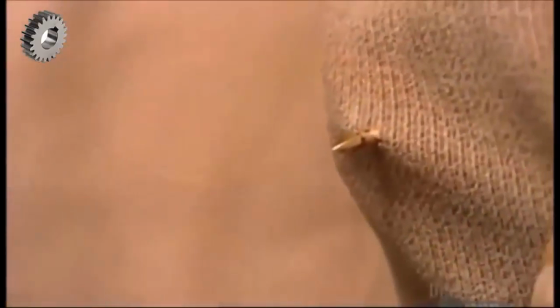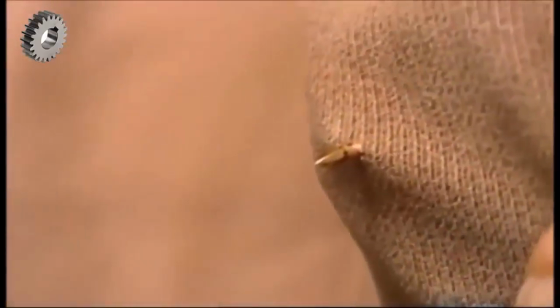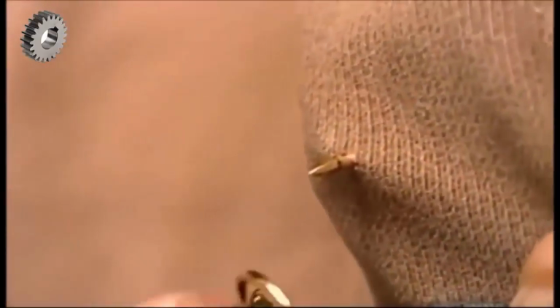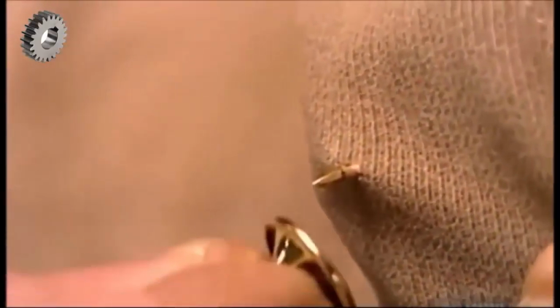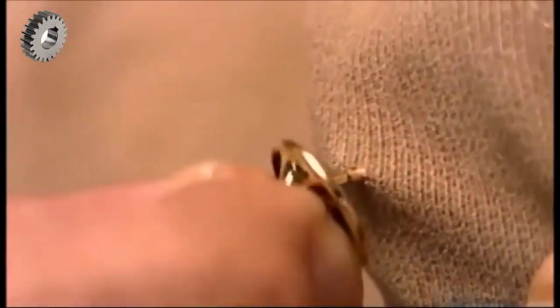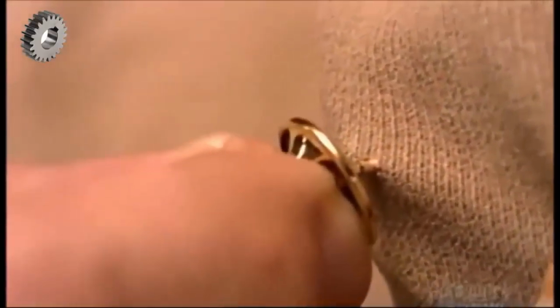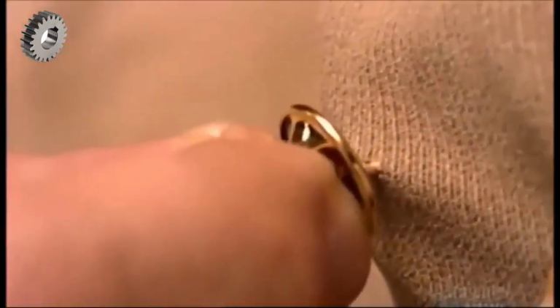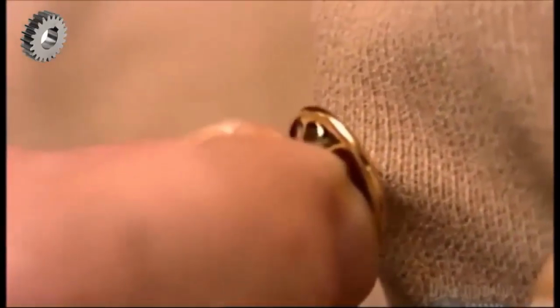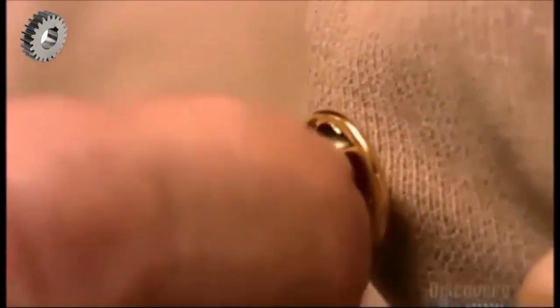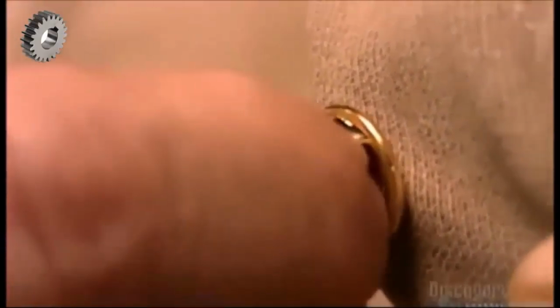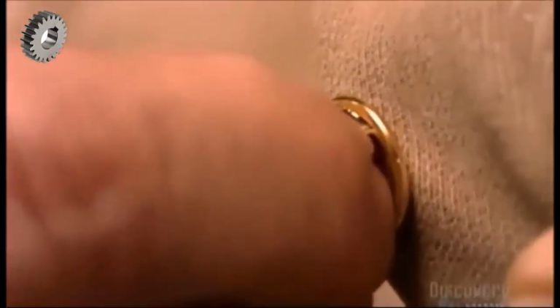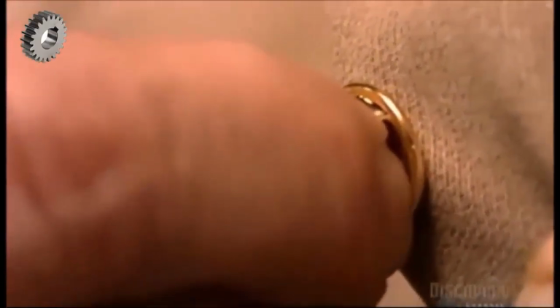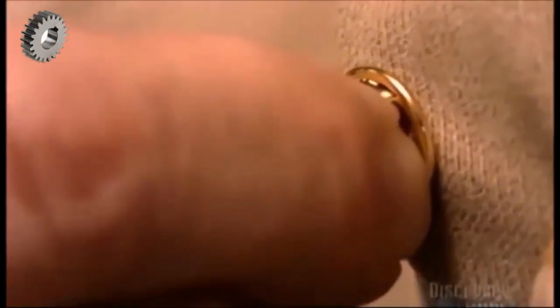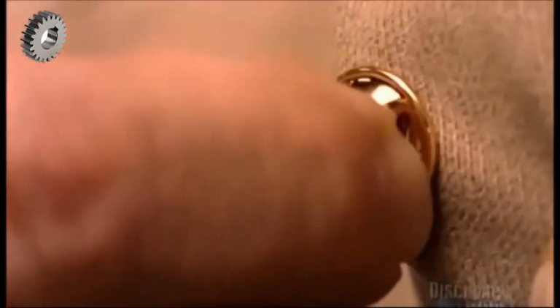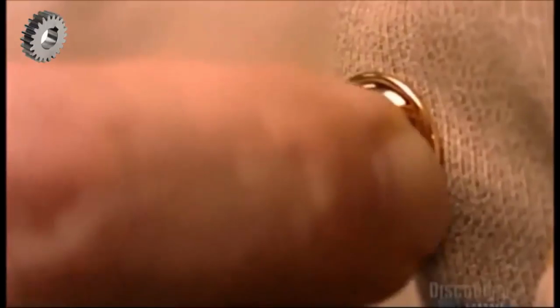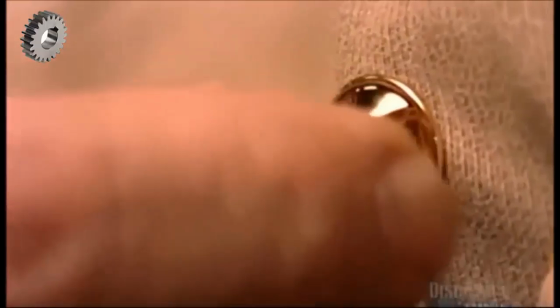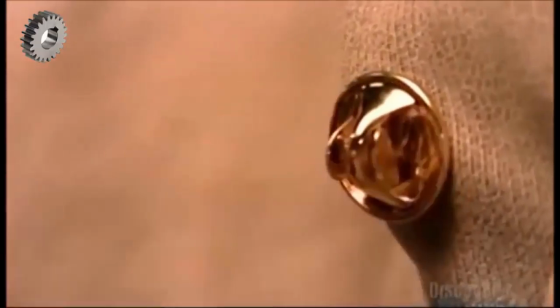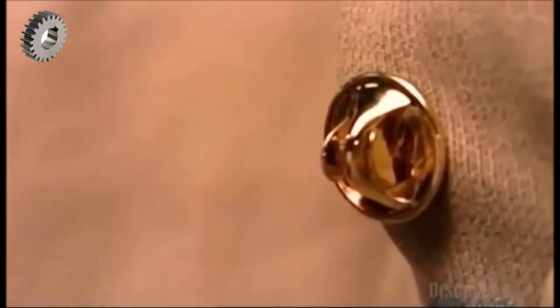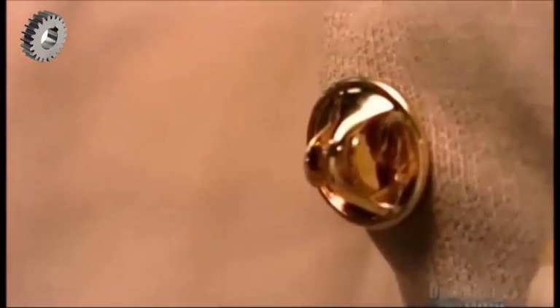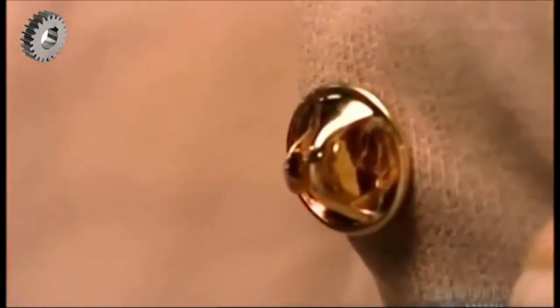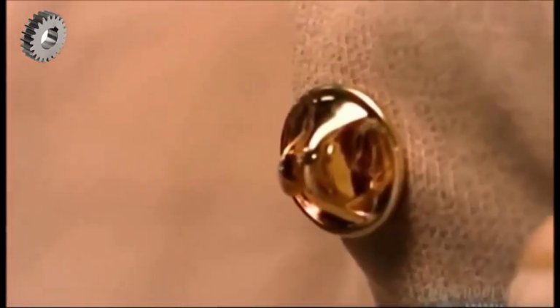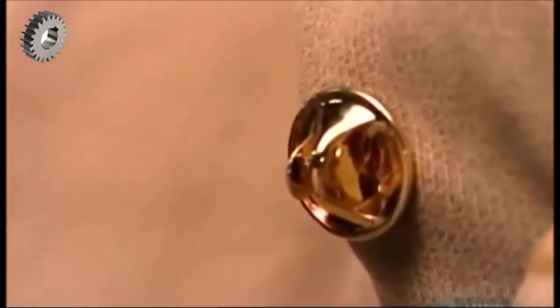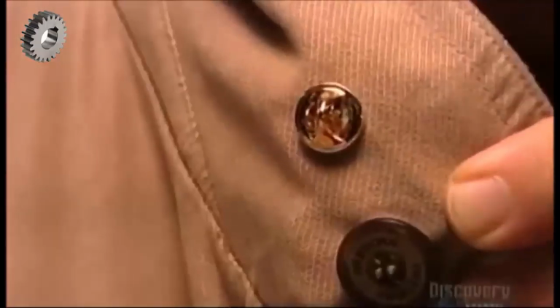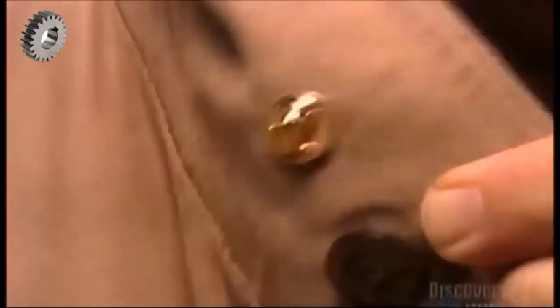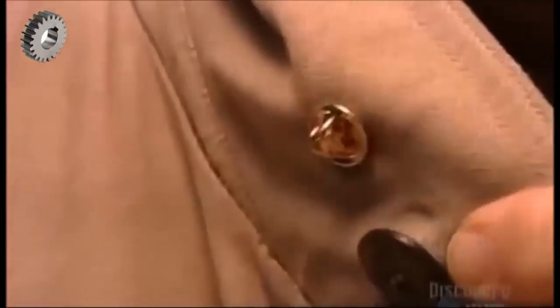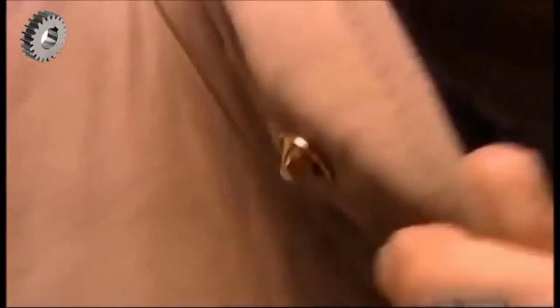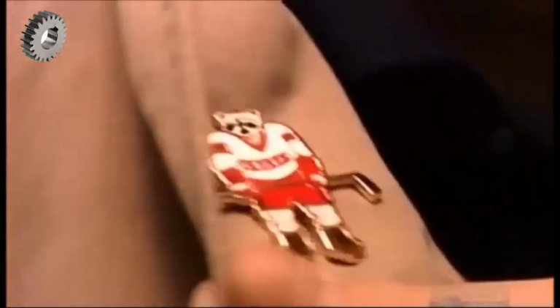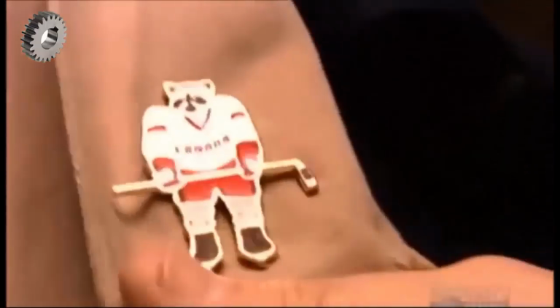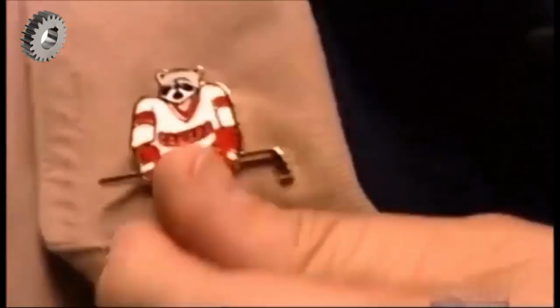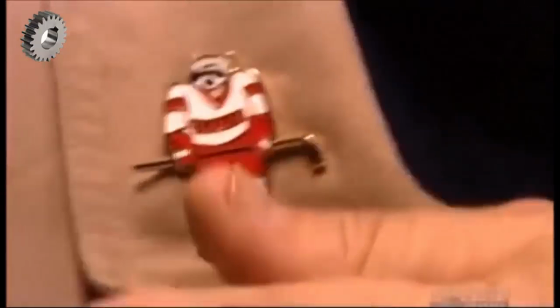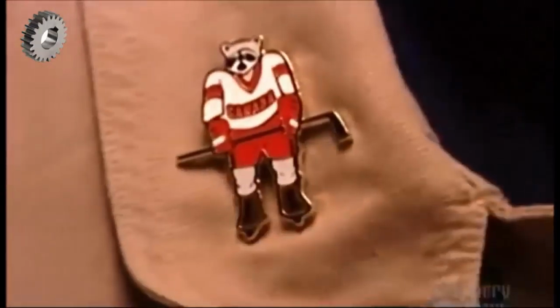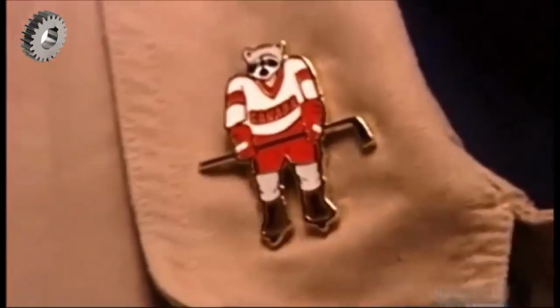Push the post through the fabric, secure it with the clutch, and this lapel pin is now ready to wear.